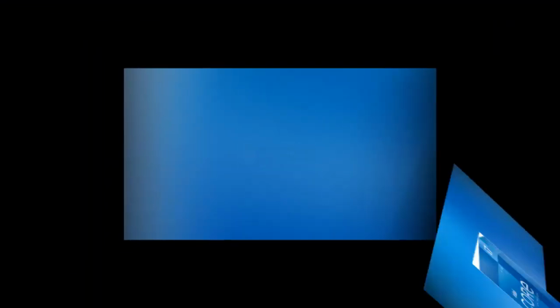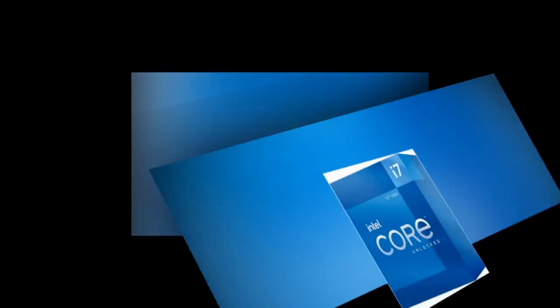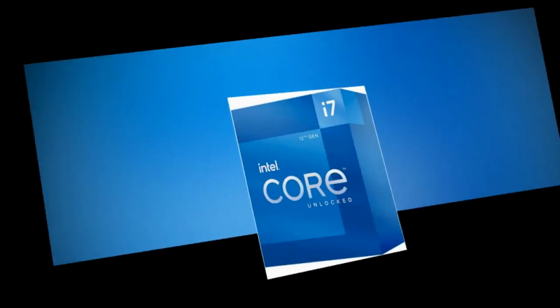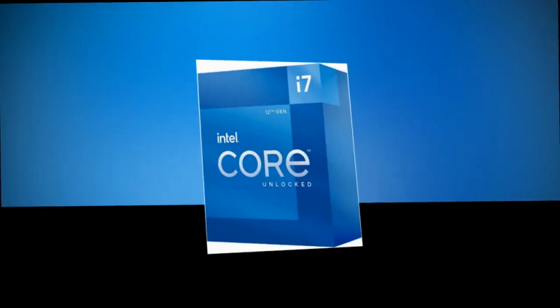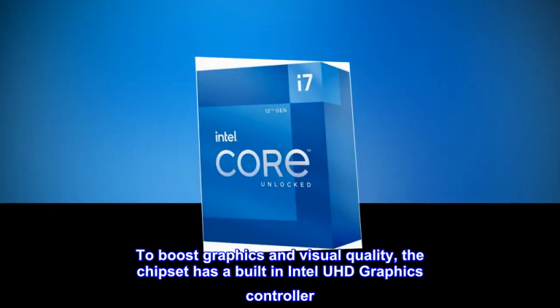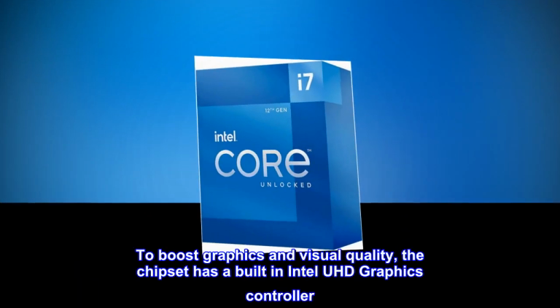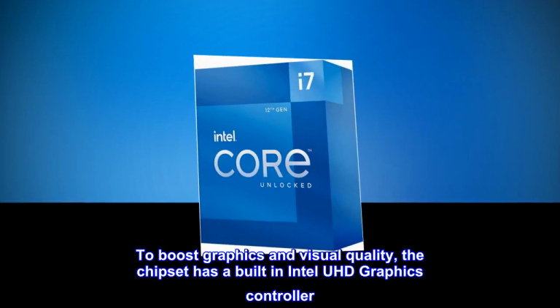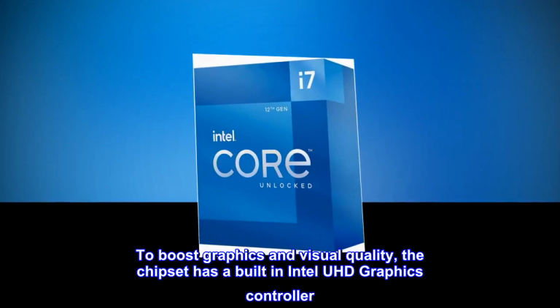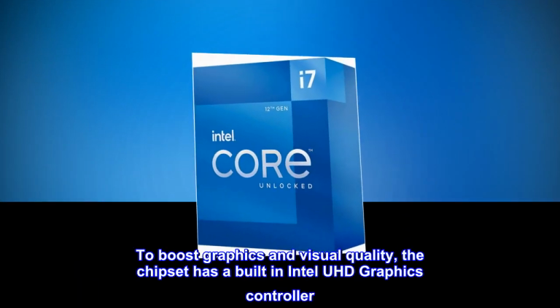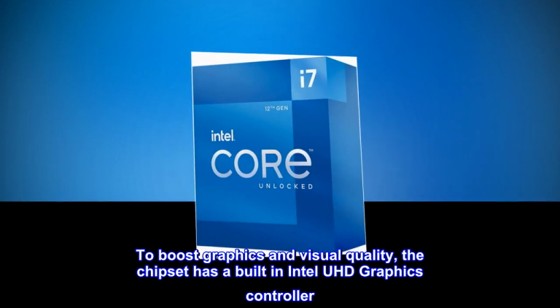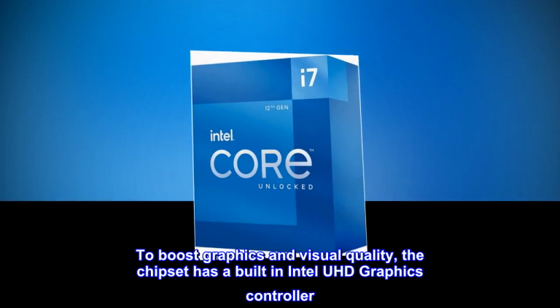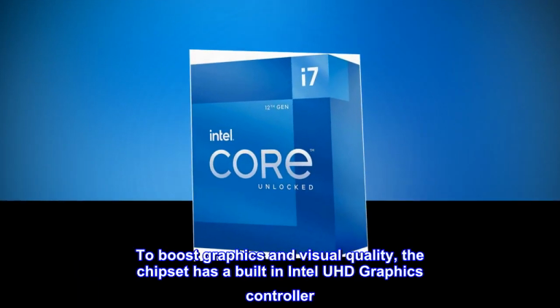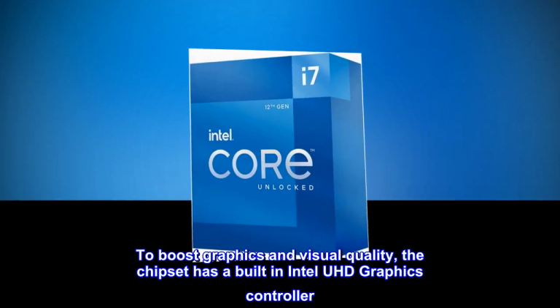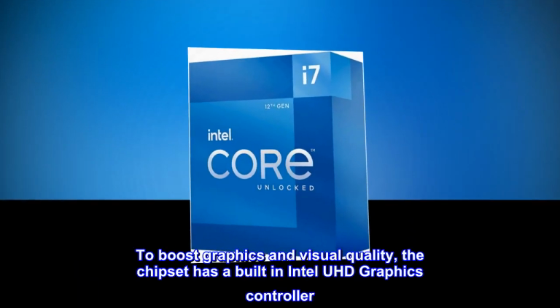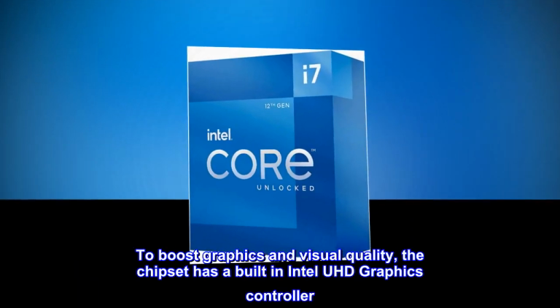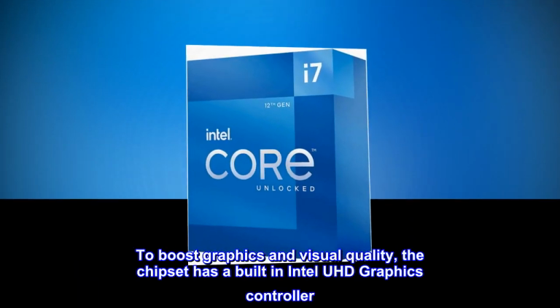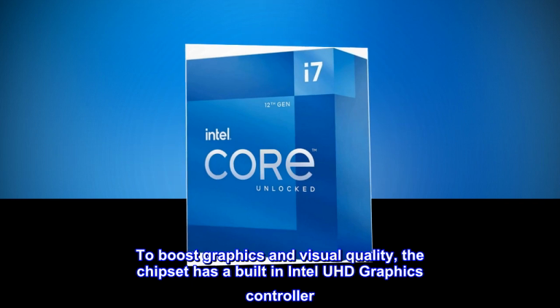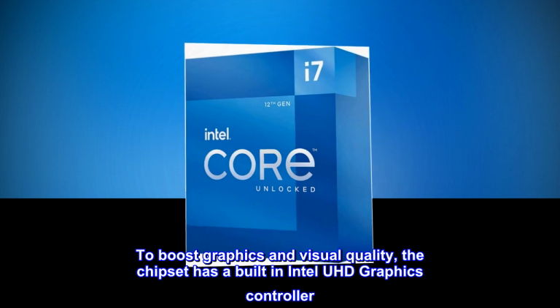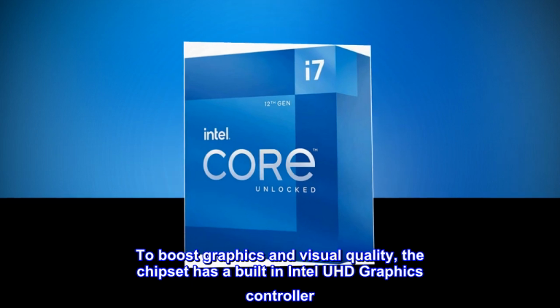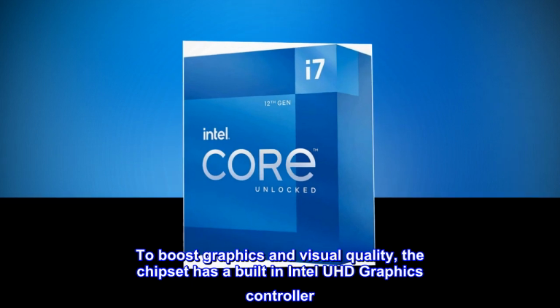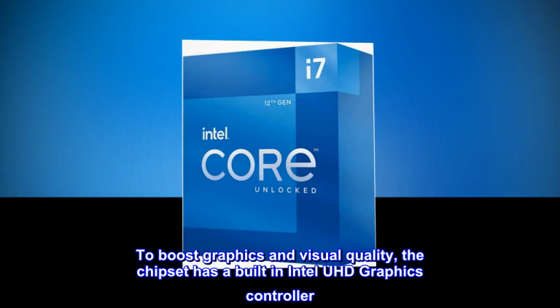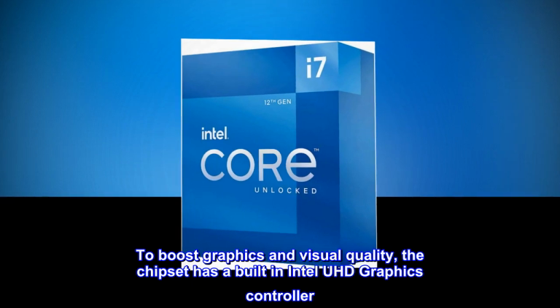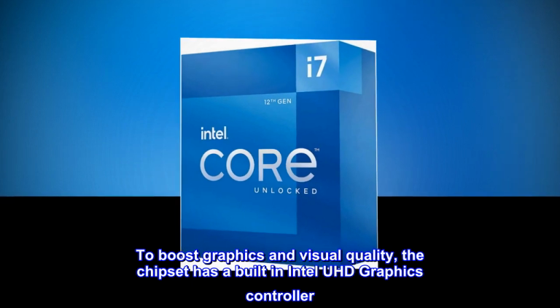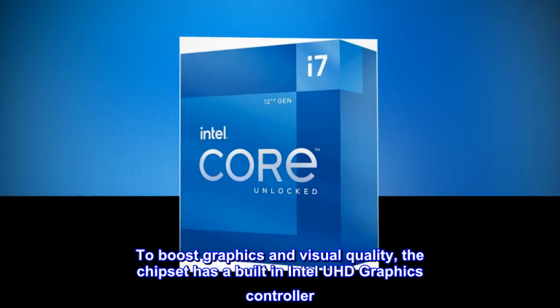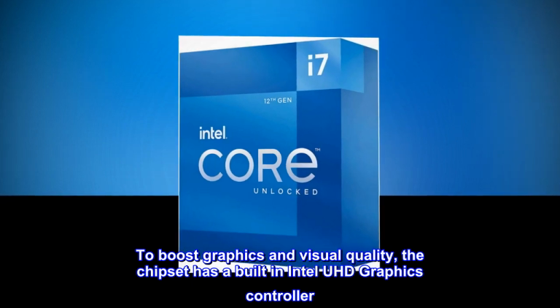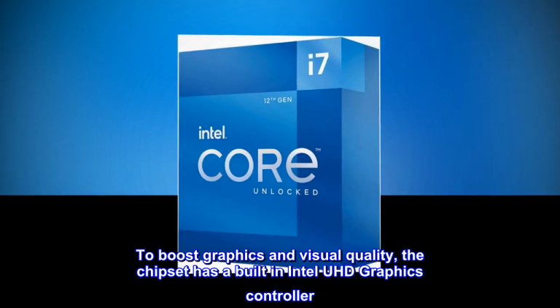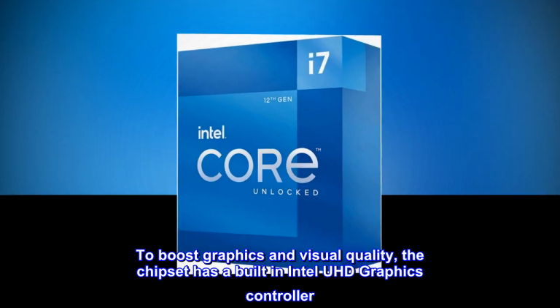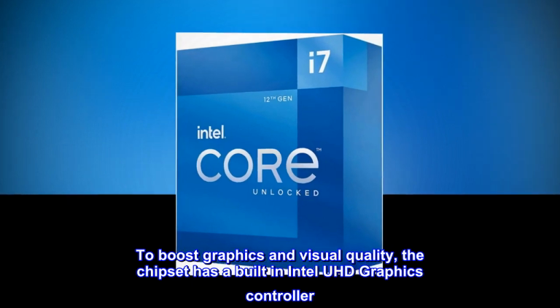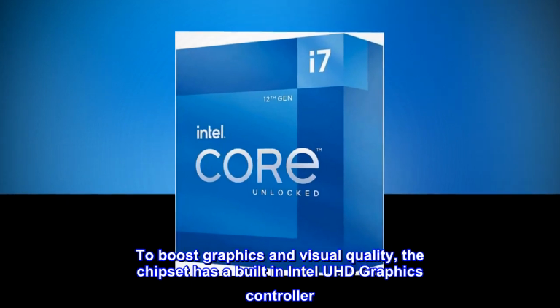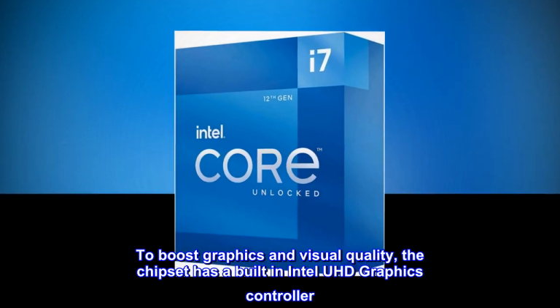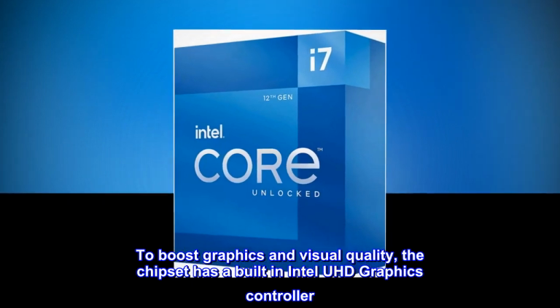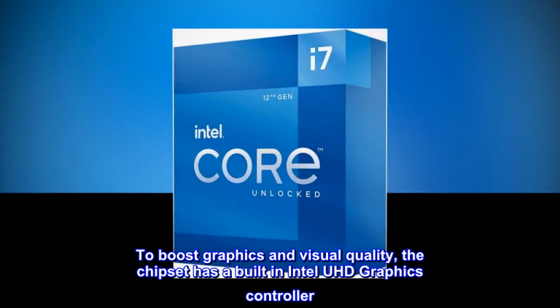To boost graphics and visual quality, the chipset has a built-in Intel UHD graphics controller.